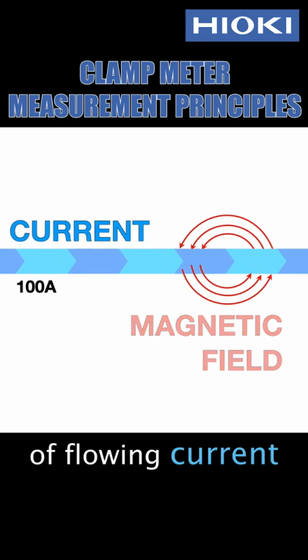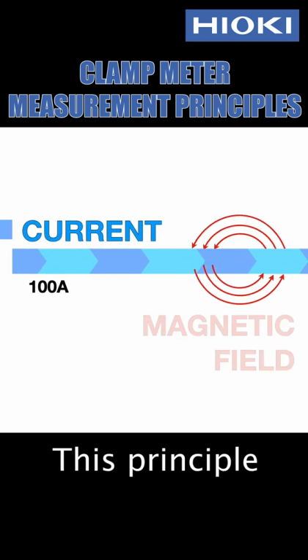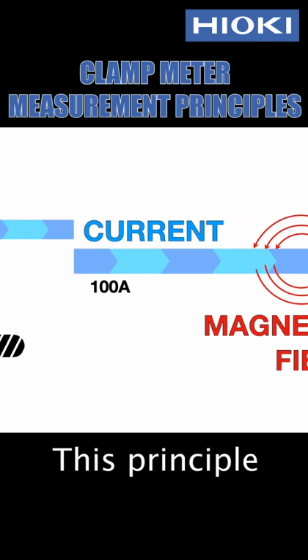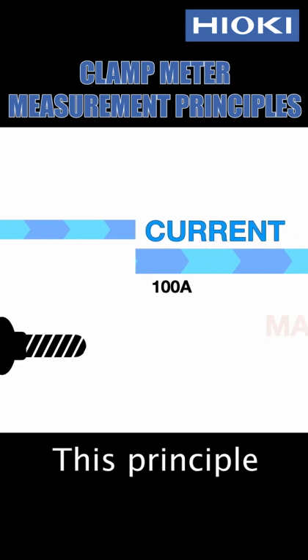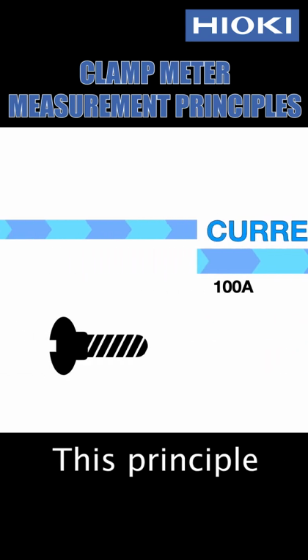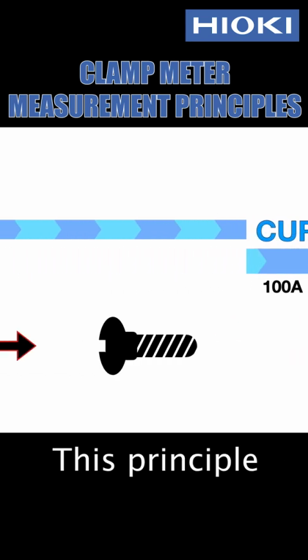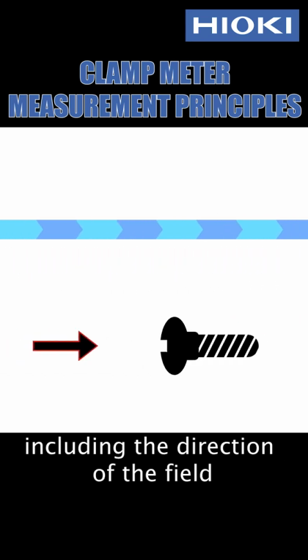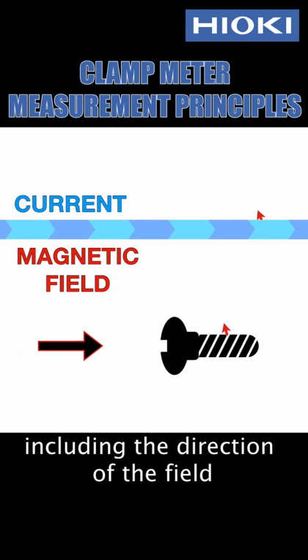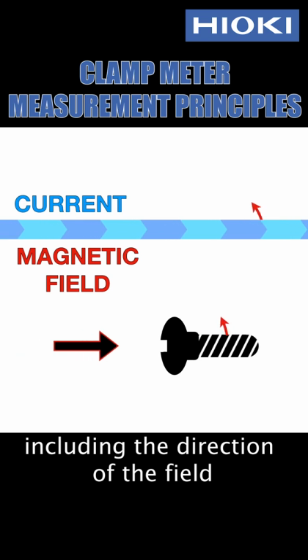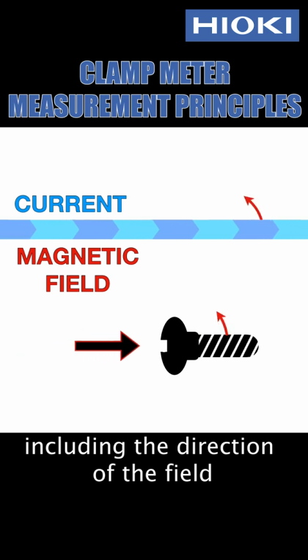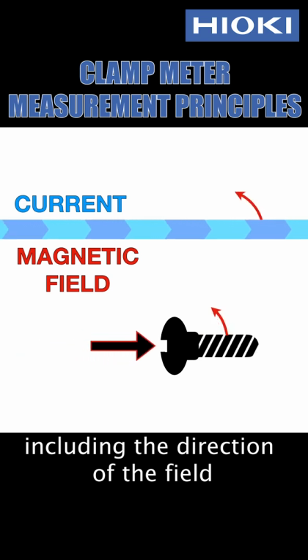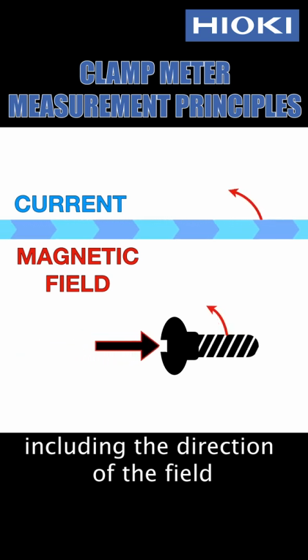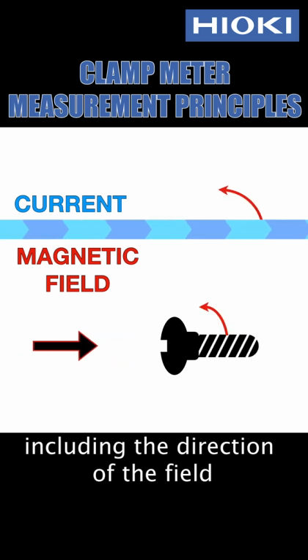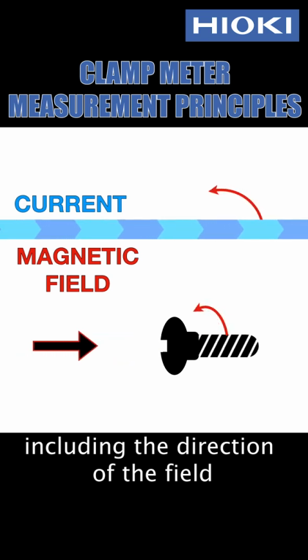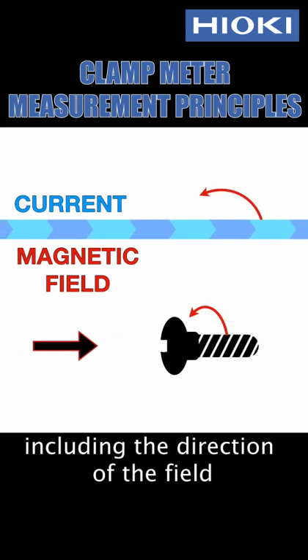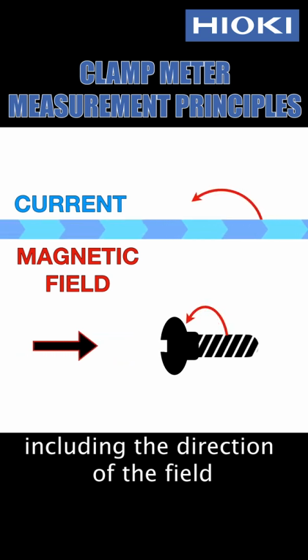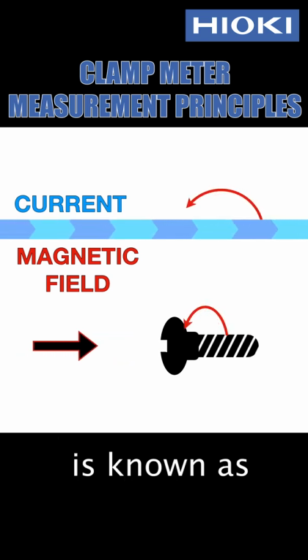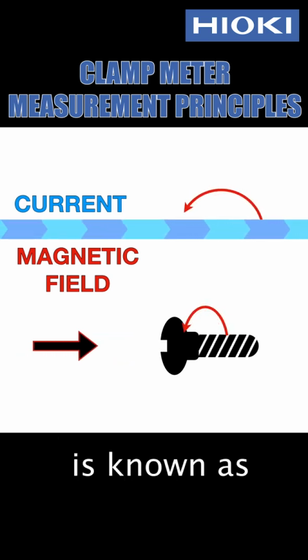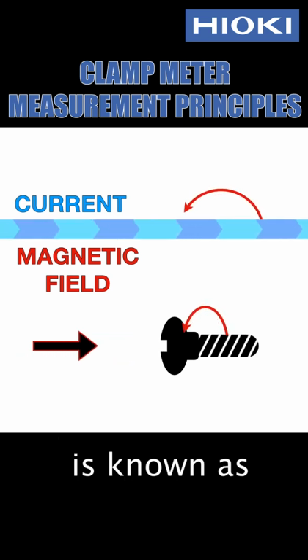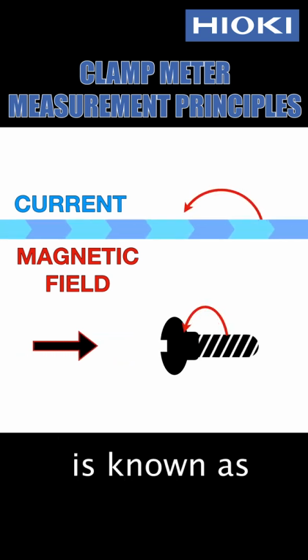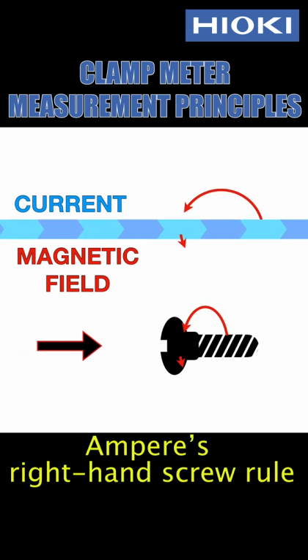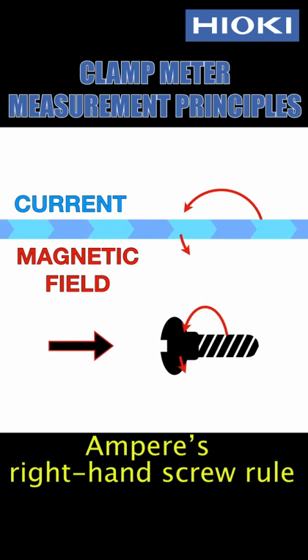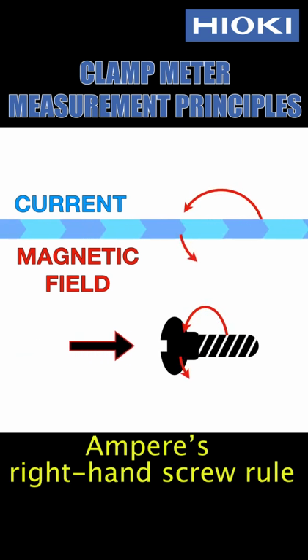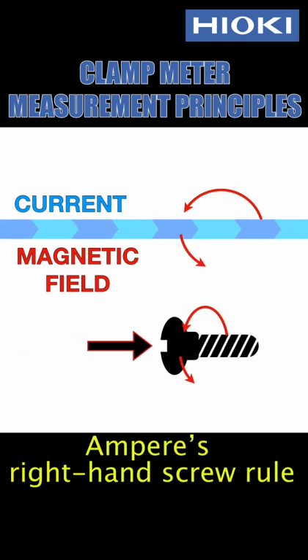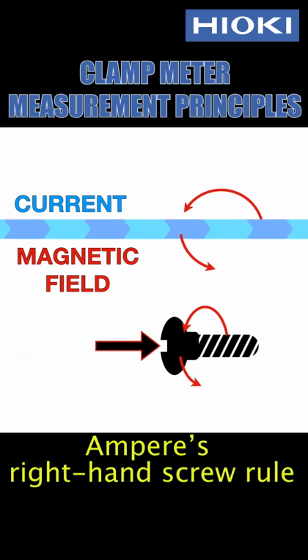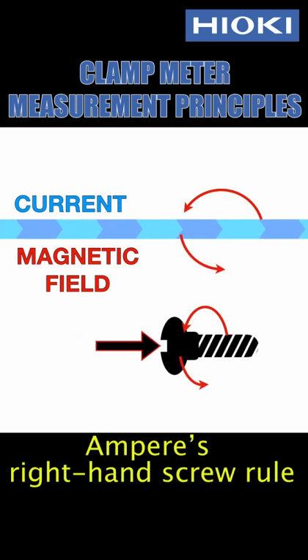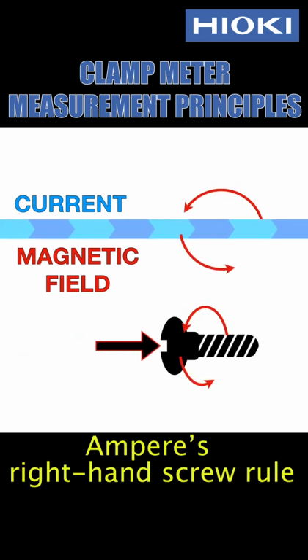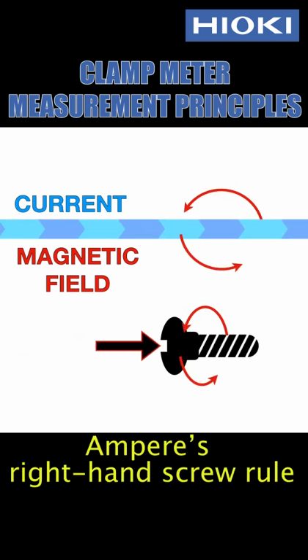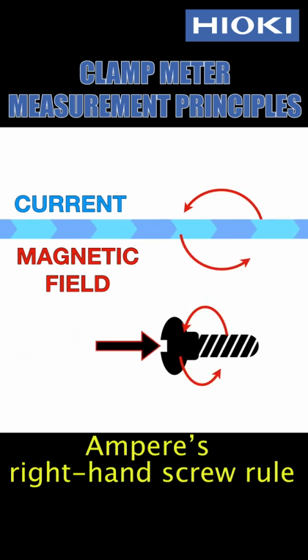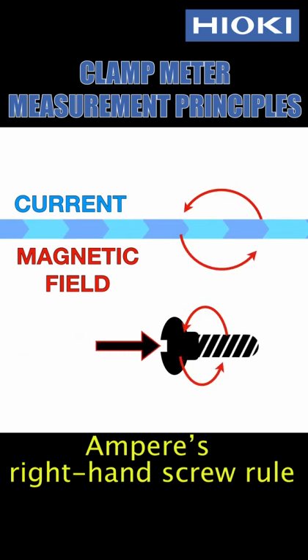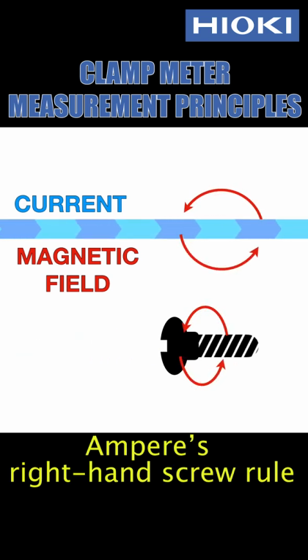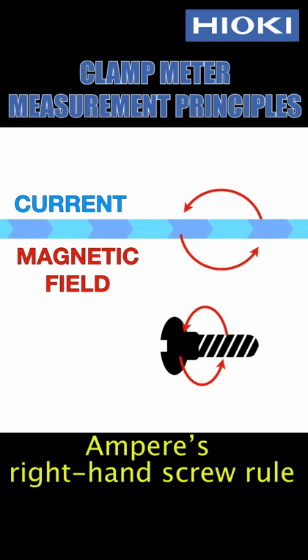This principle, including the direction of the field, is known as Ampere's right-hand screw rule.